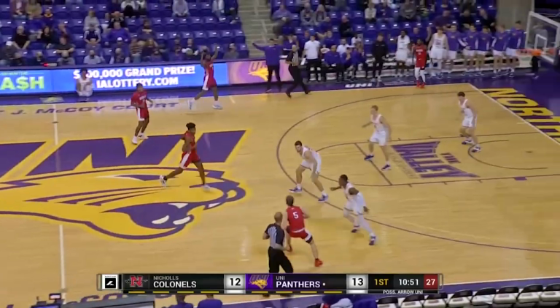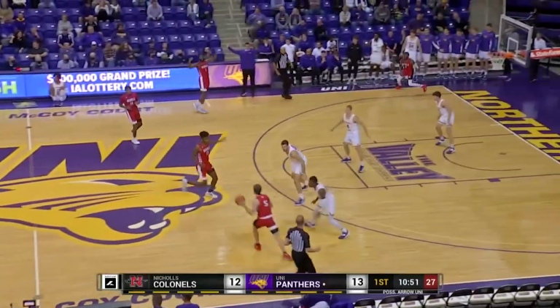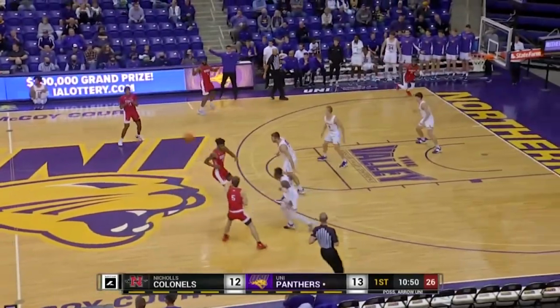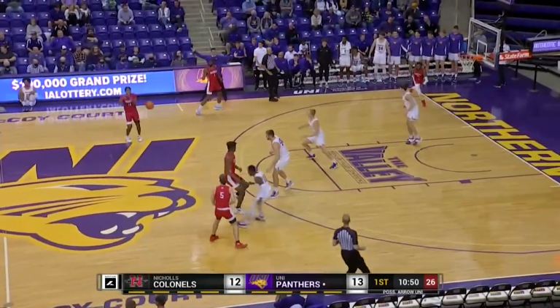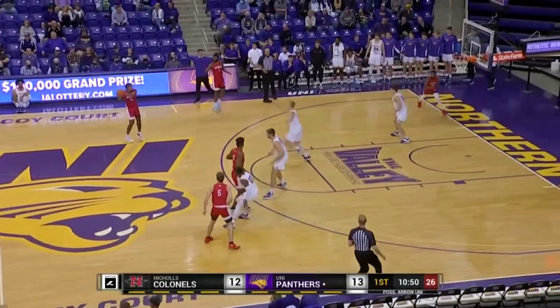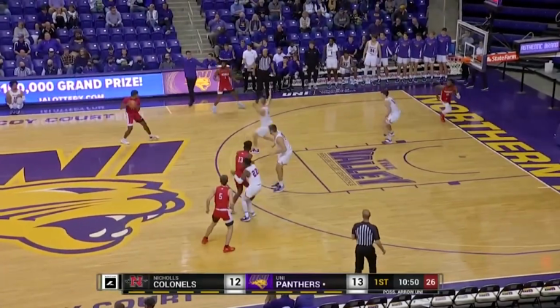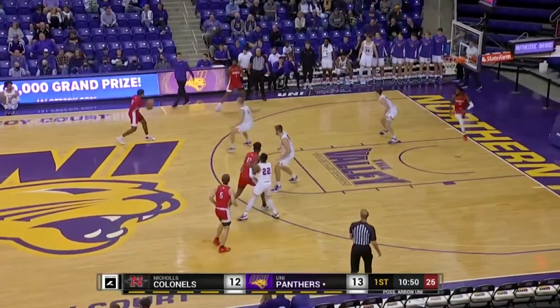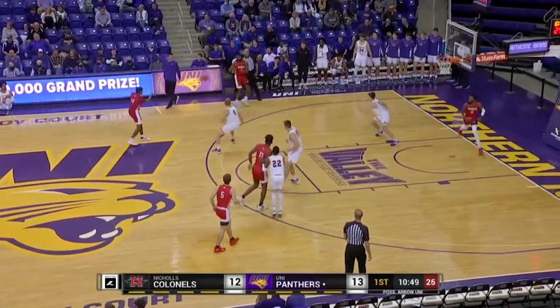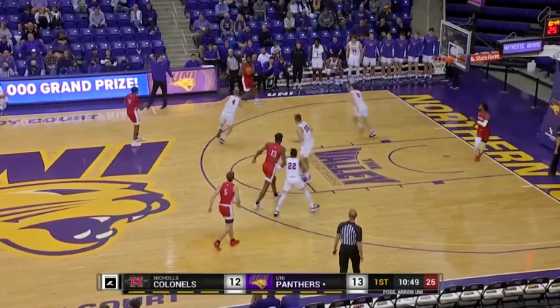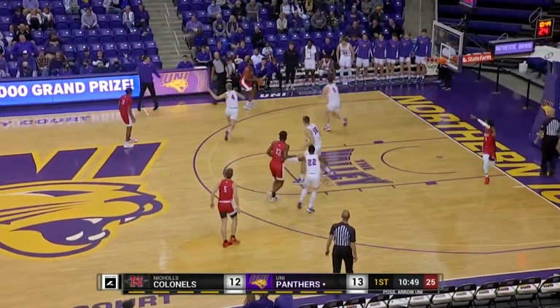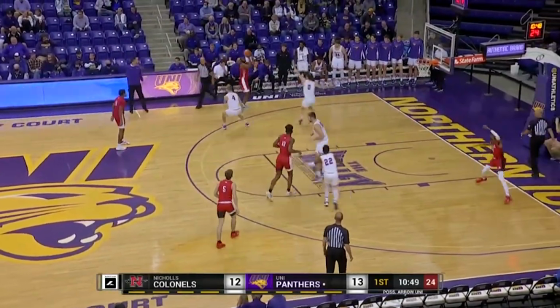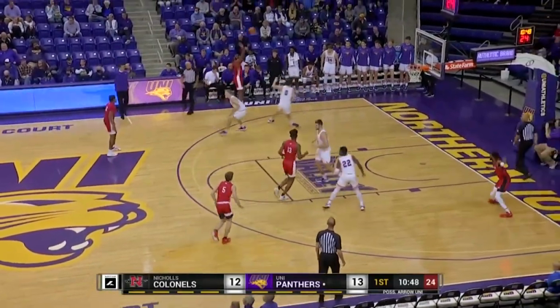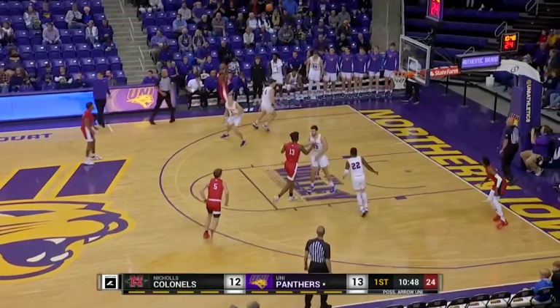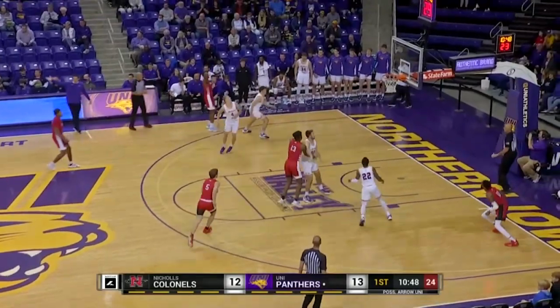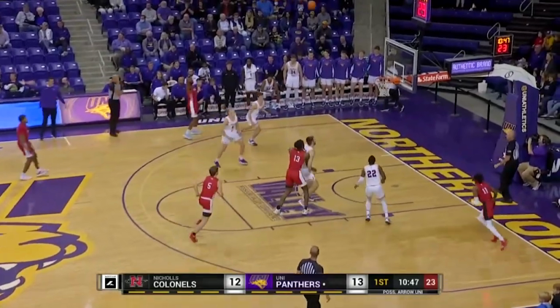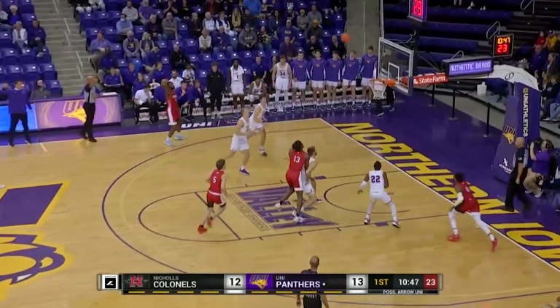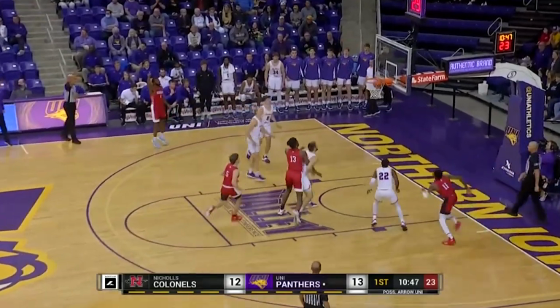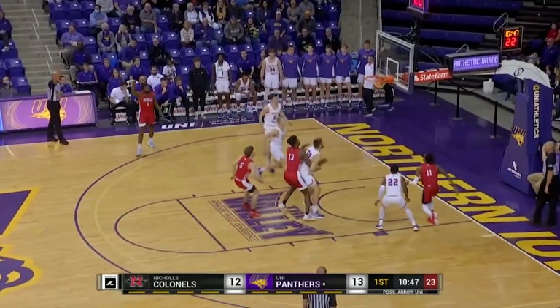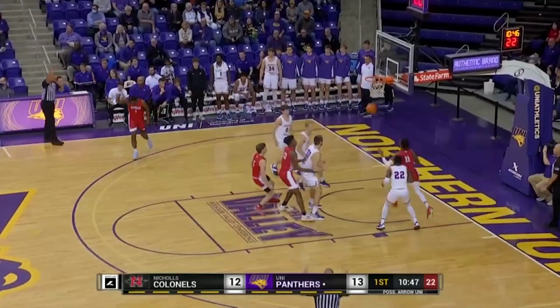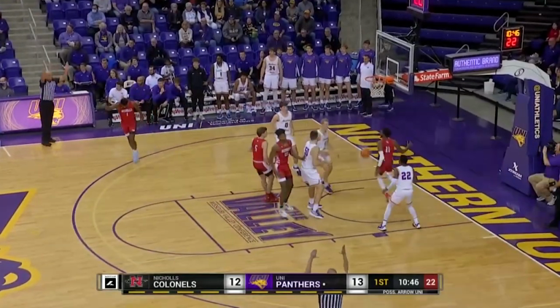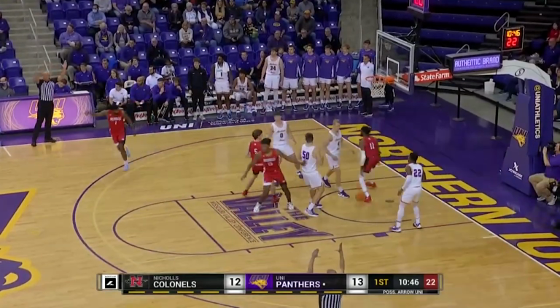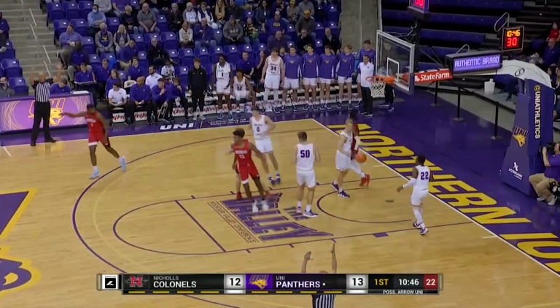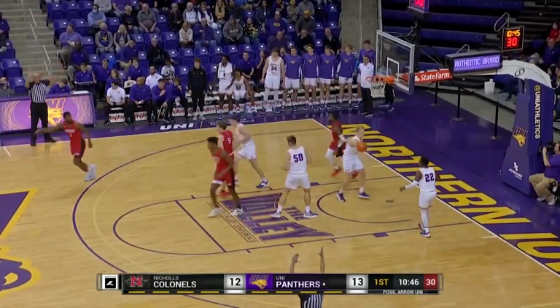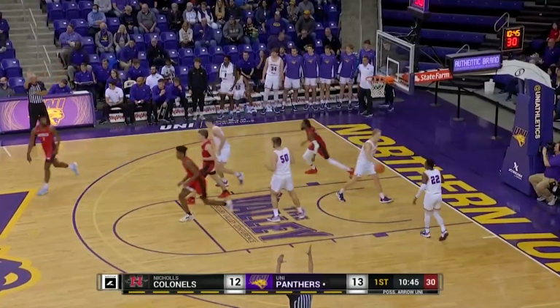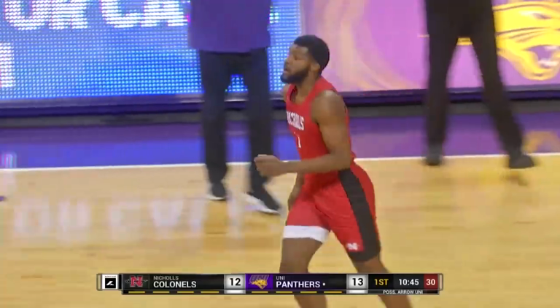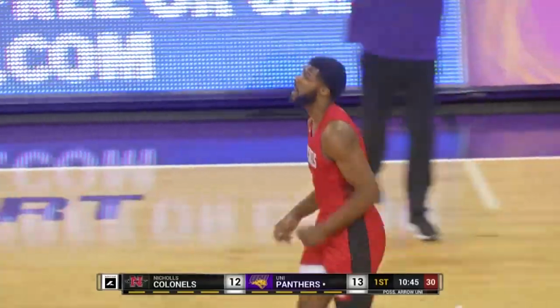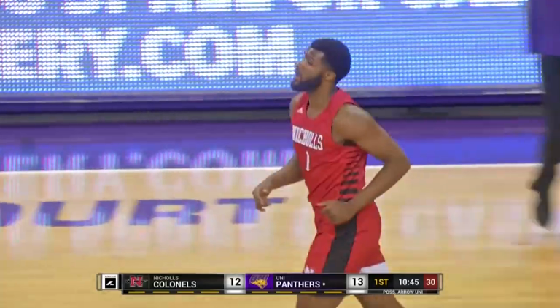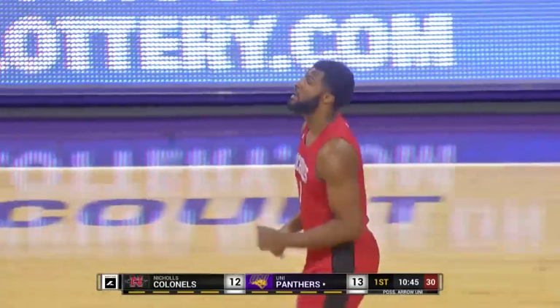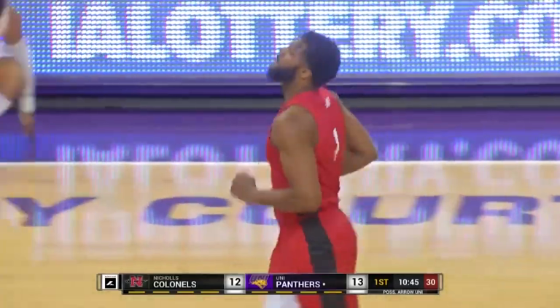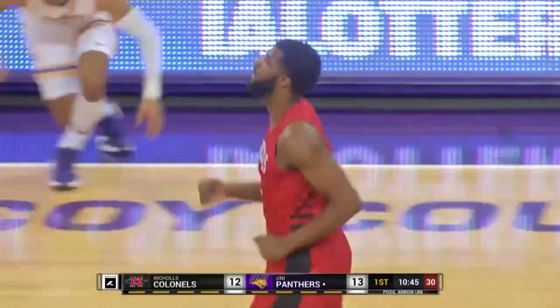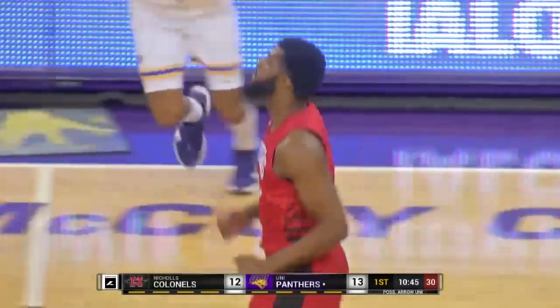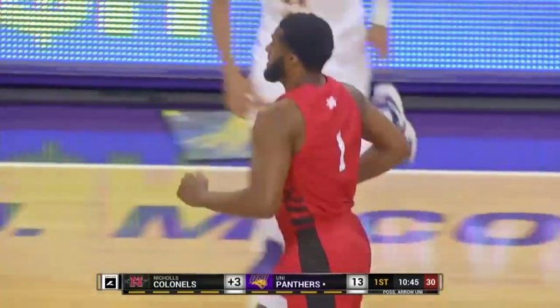Numbers at the other end. Jumper, open, good. And for the first time tonight the Colonels have the lead.